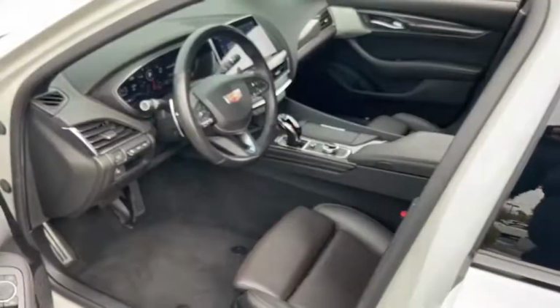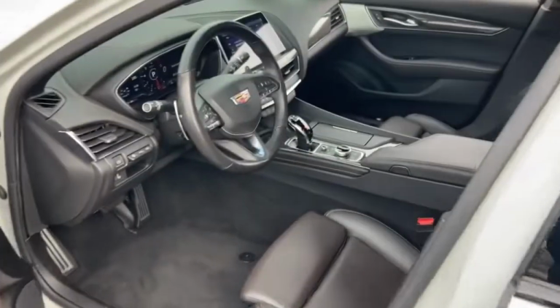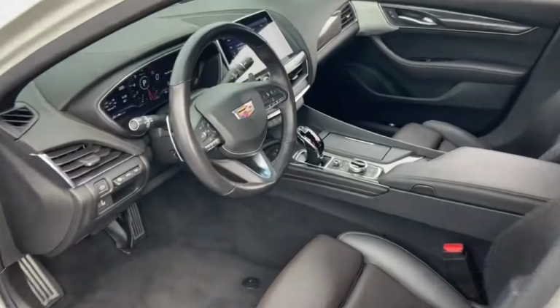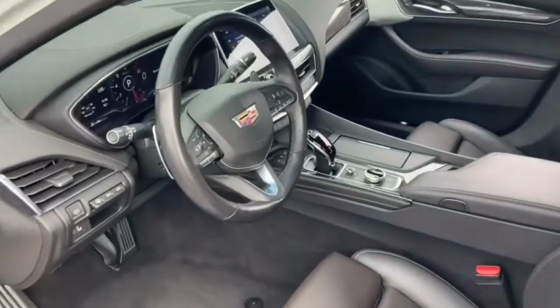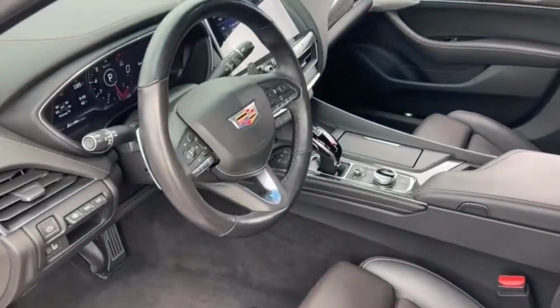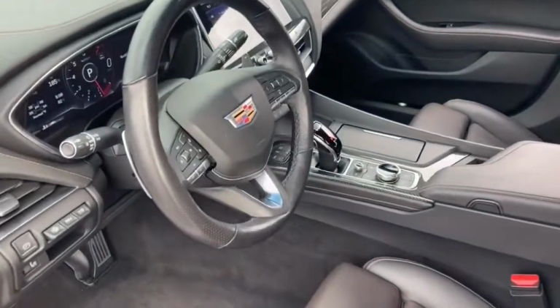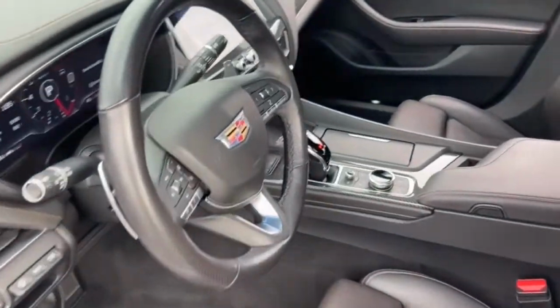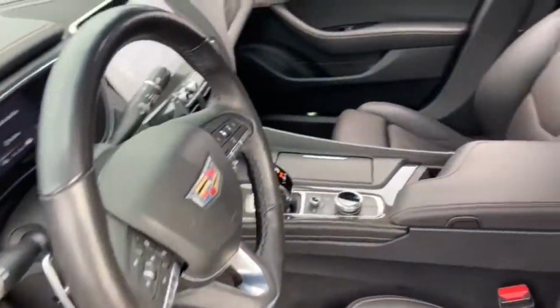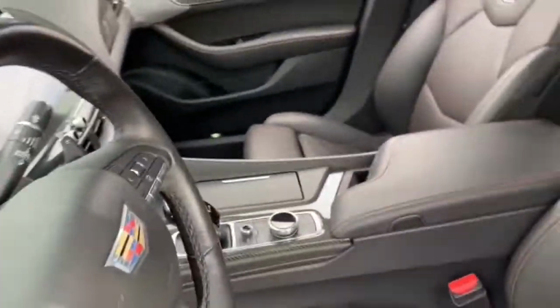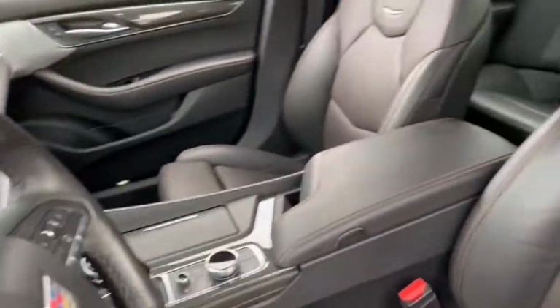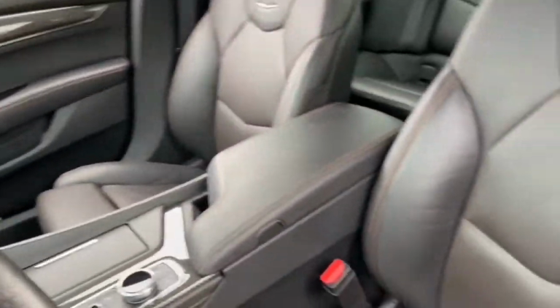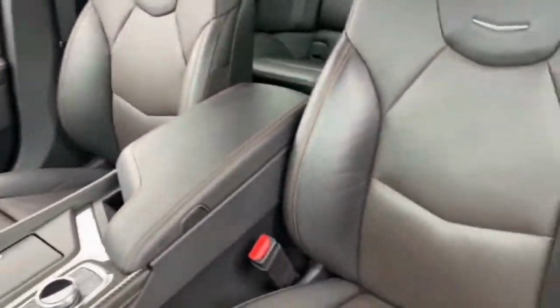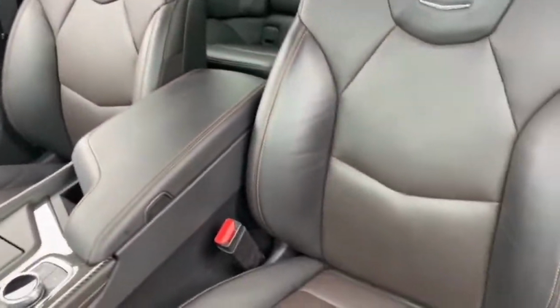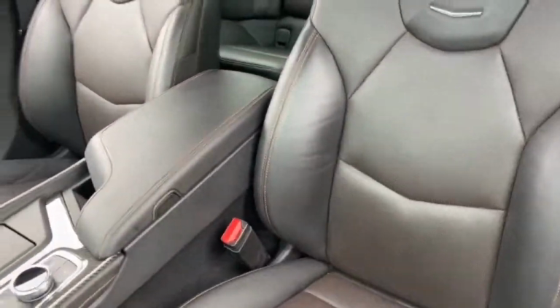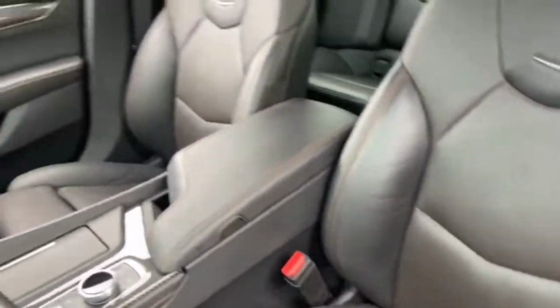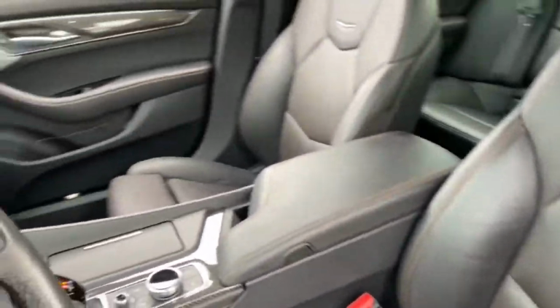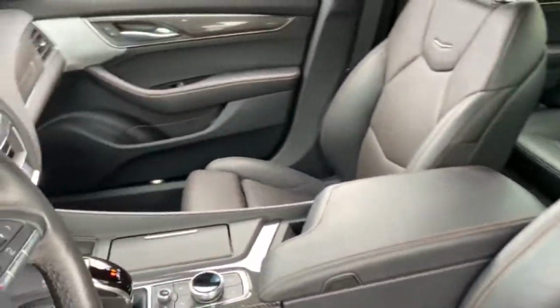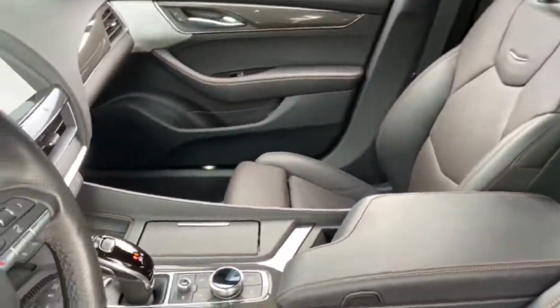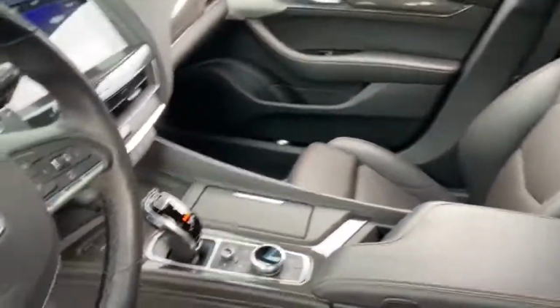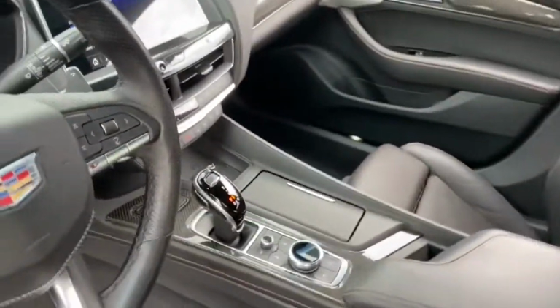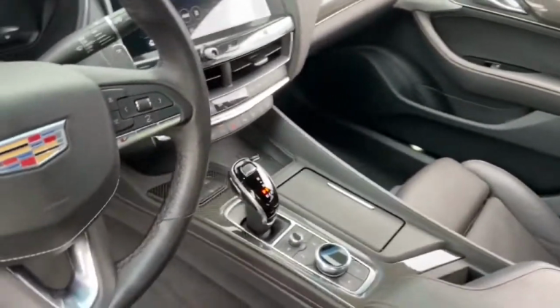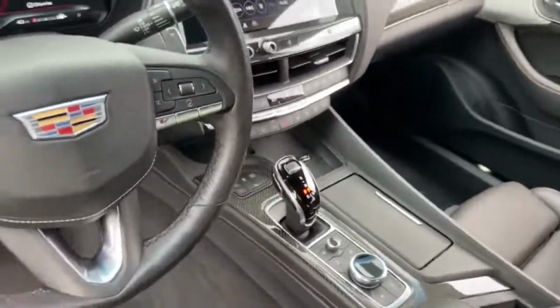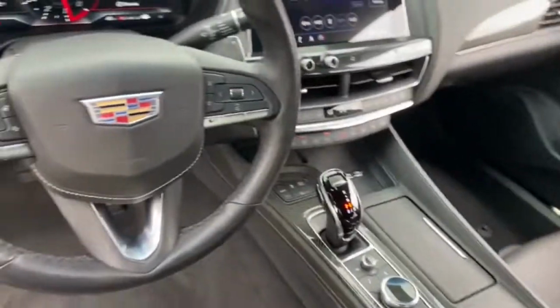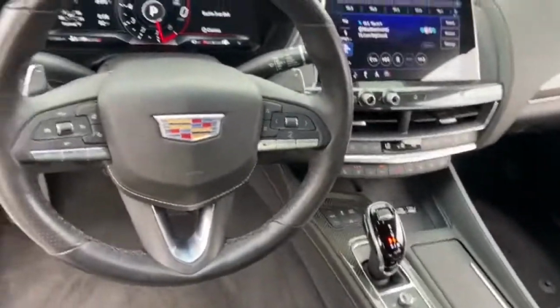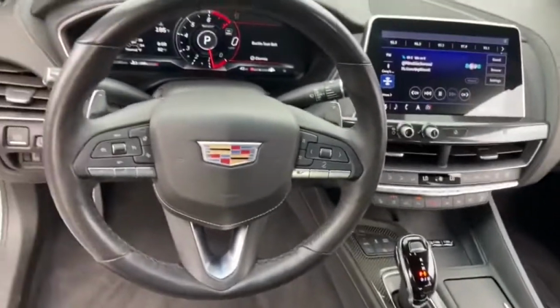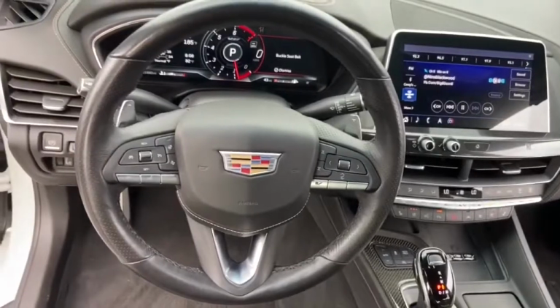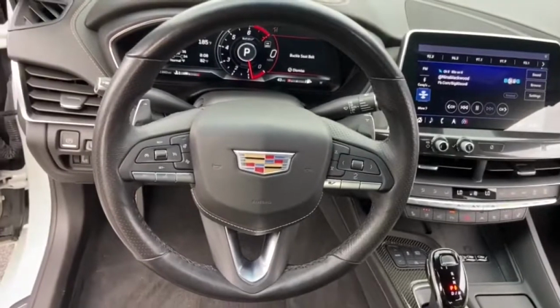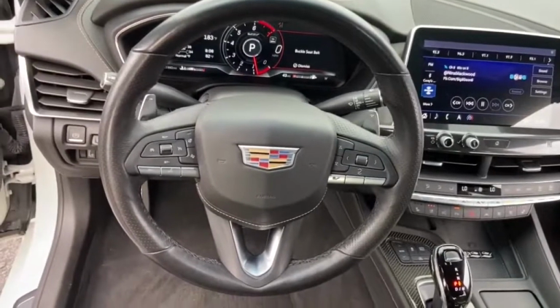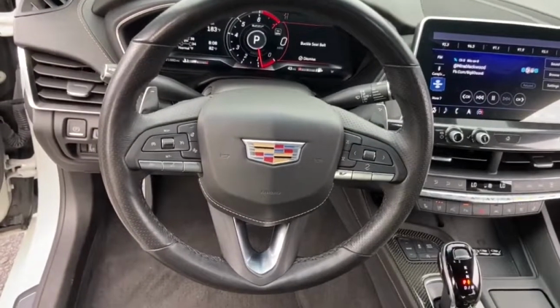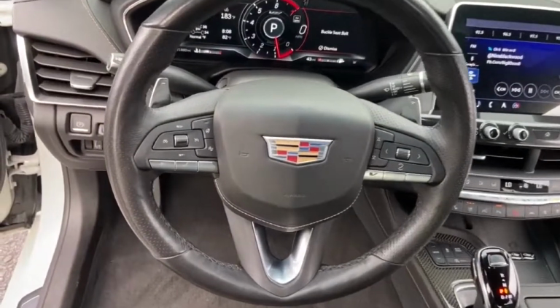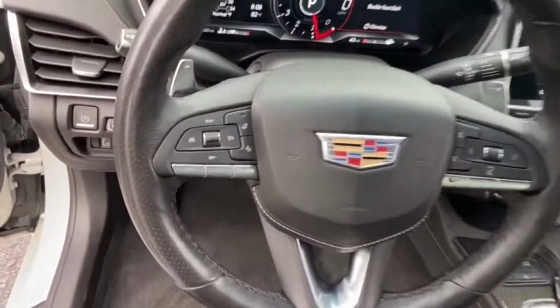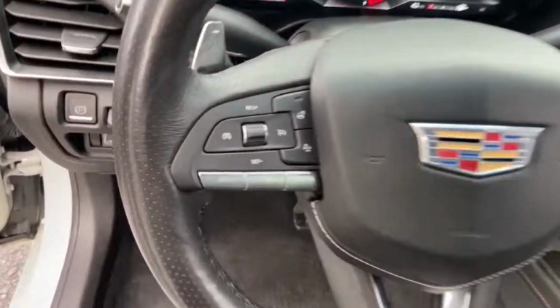Make every journey exciting in this impressive CT5. Come in for a test drive — our team will make it the best part of your day.